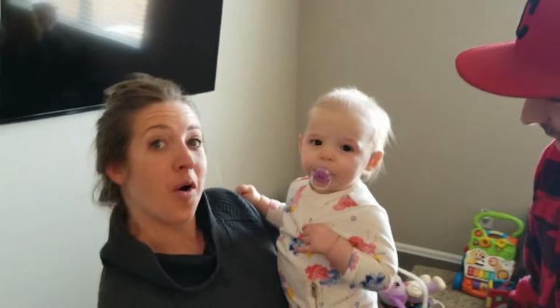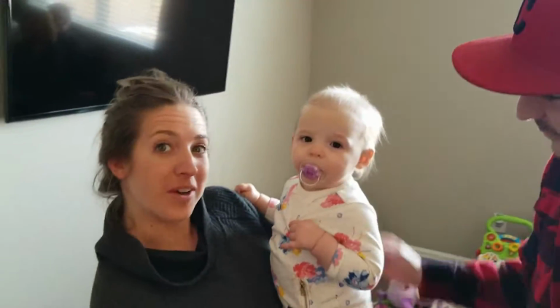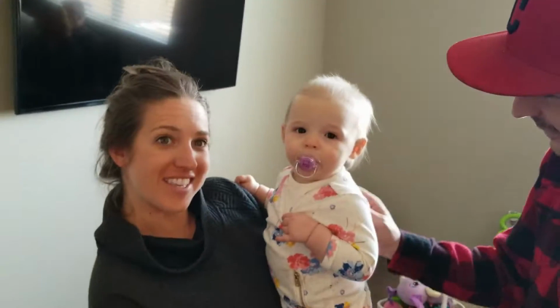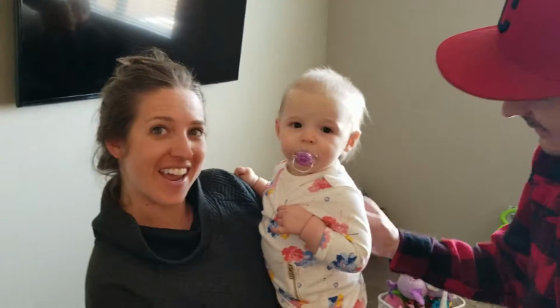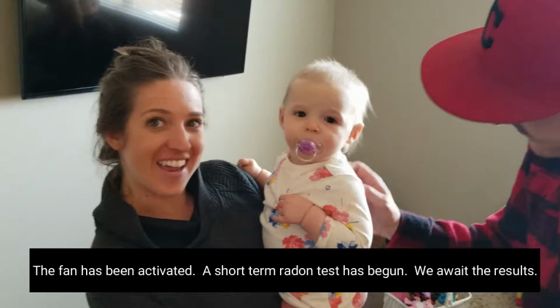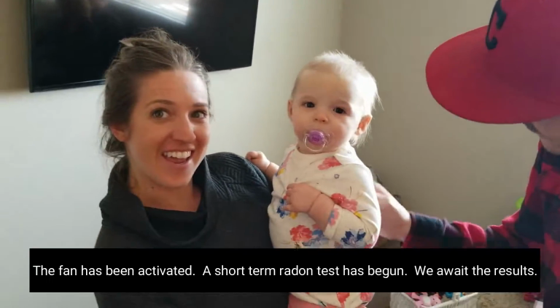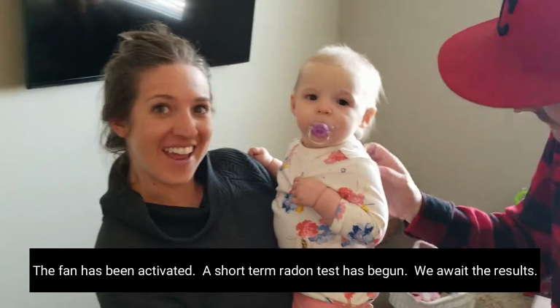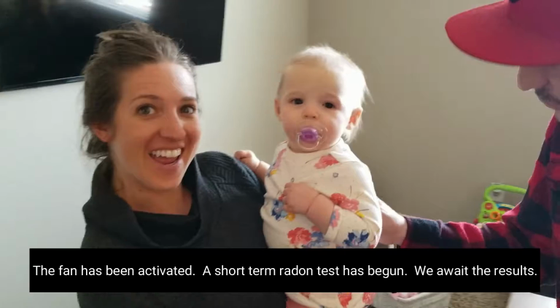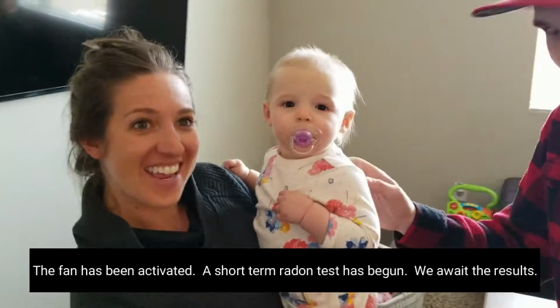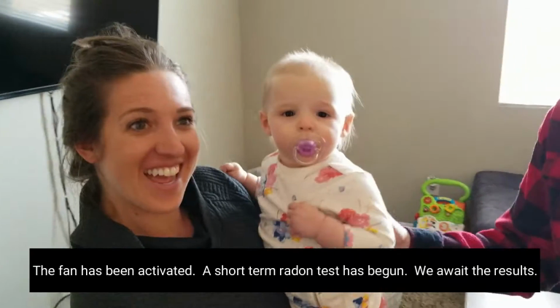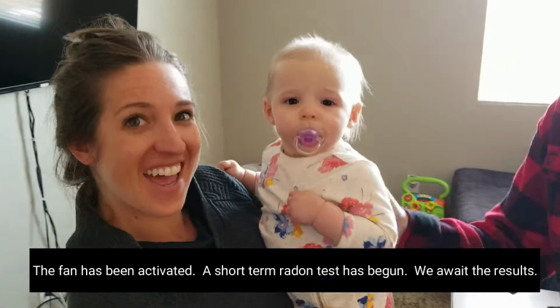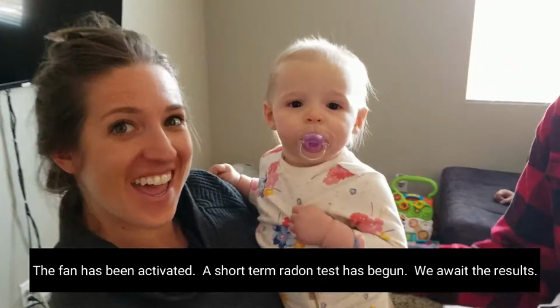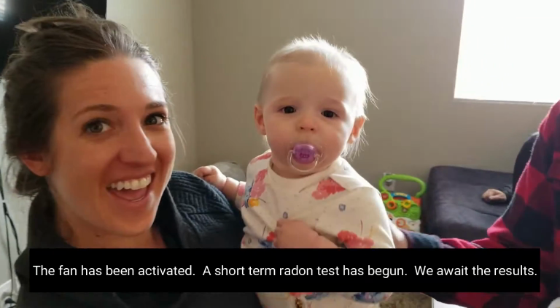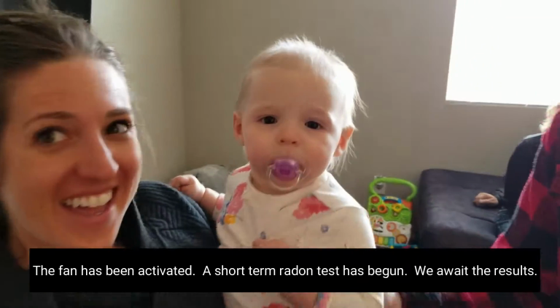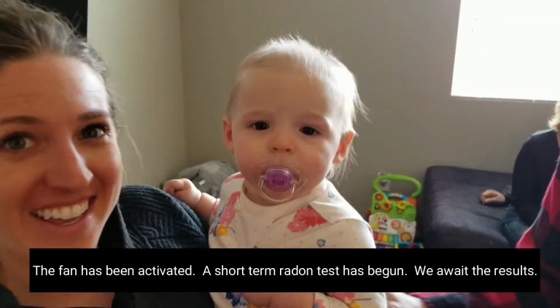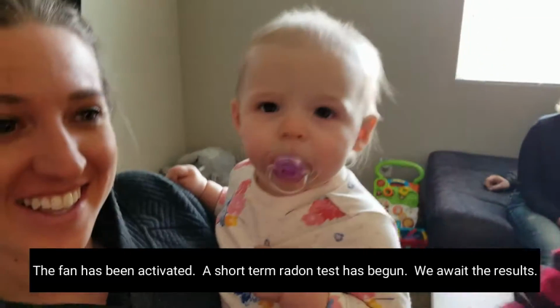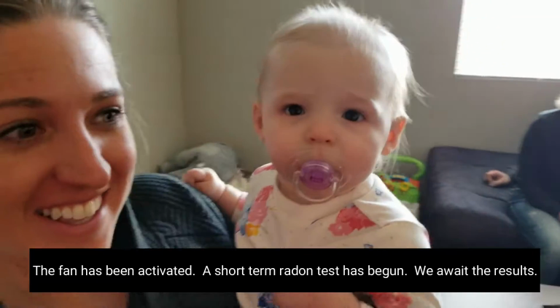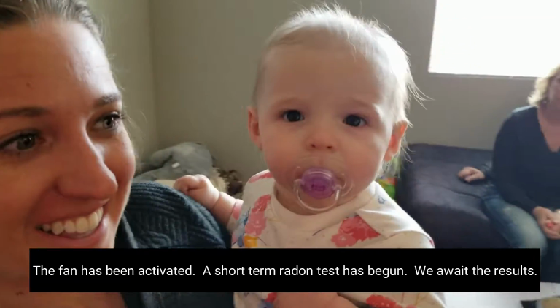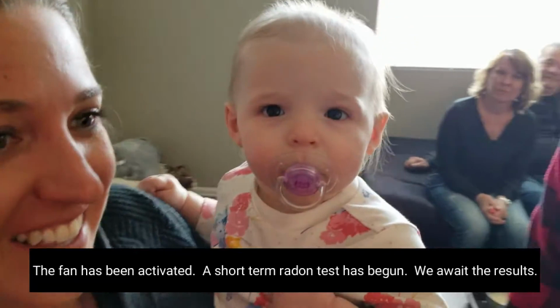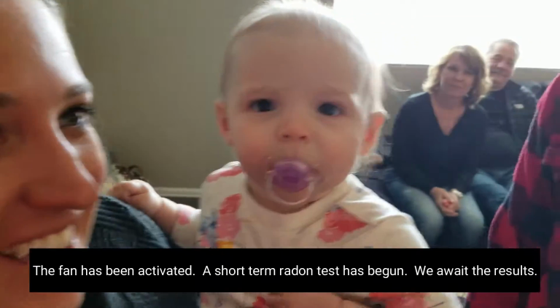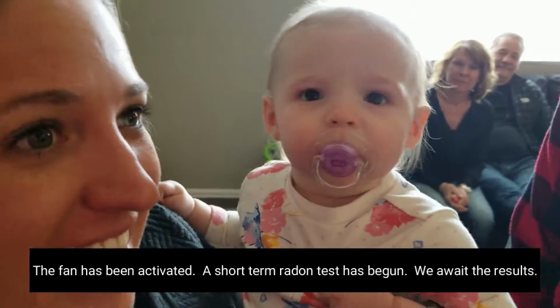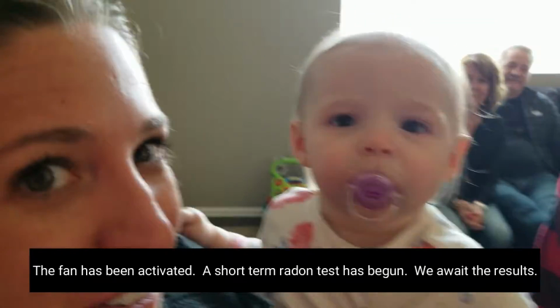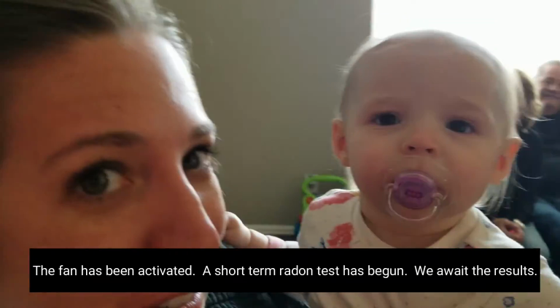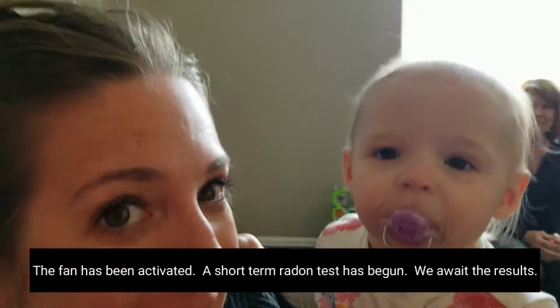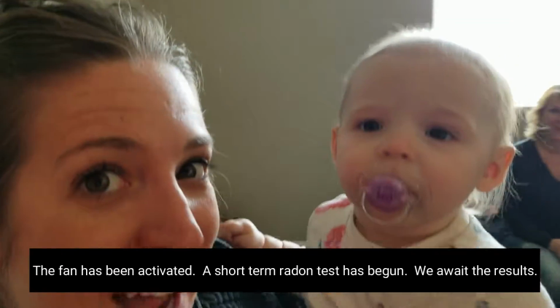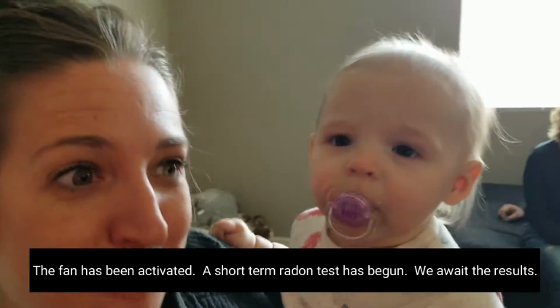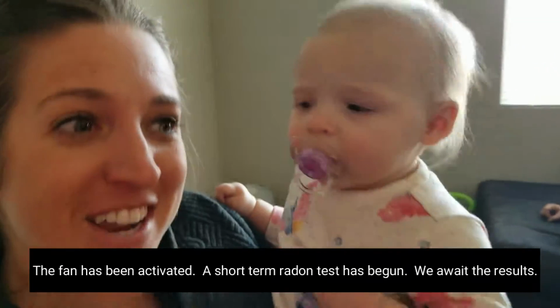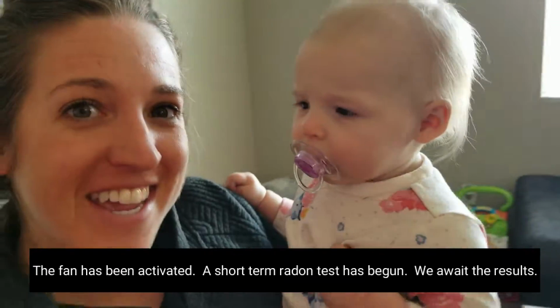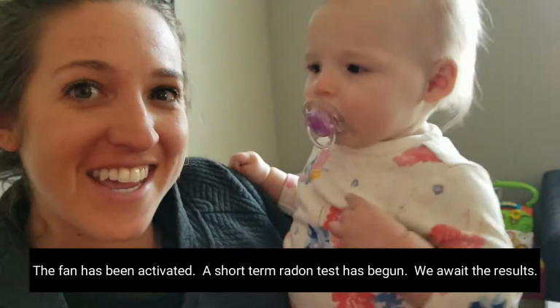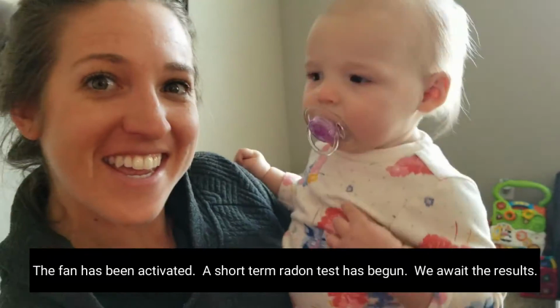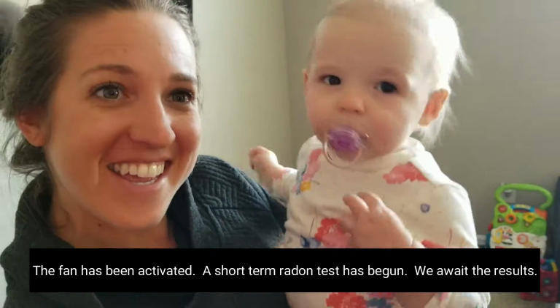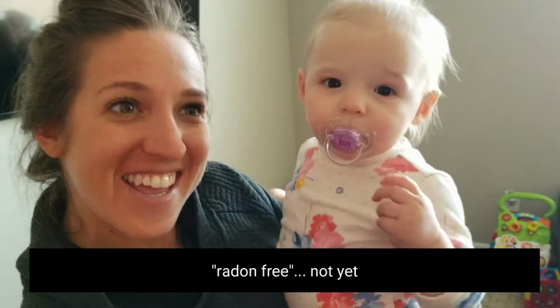Emory — no more radon in the house. This is who we're doing it for. Radon free, little Emory.